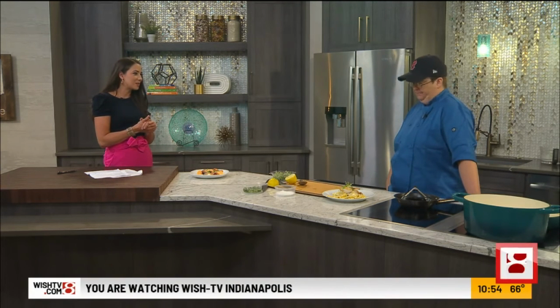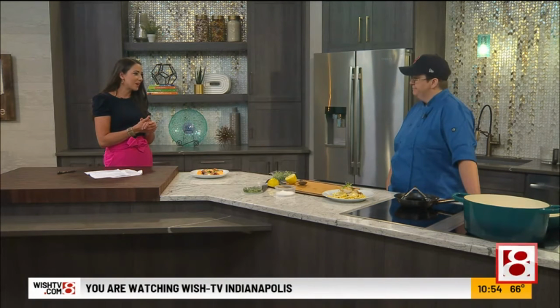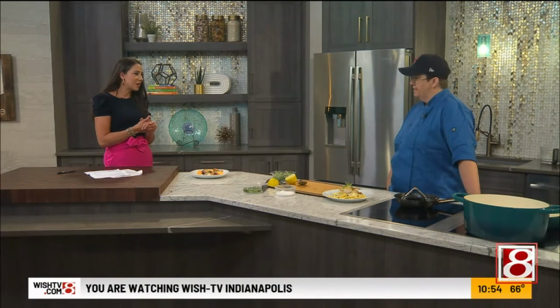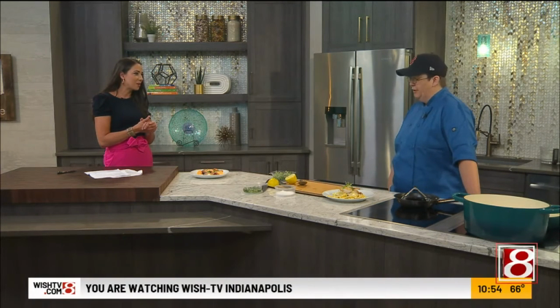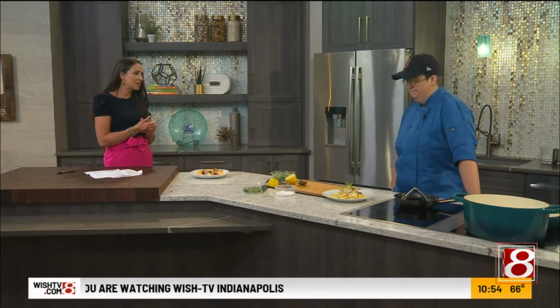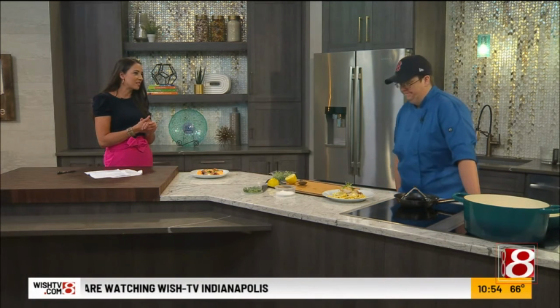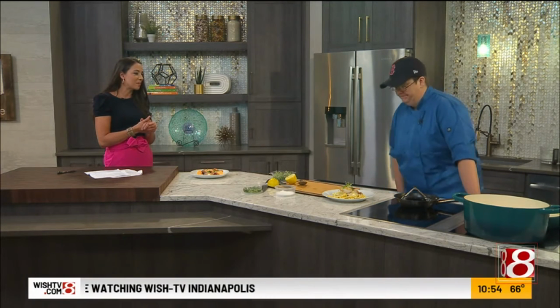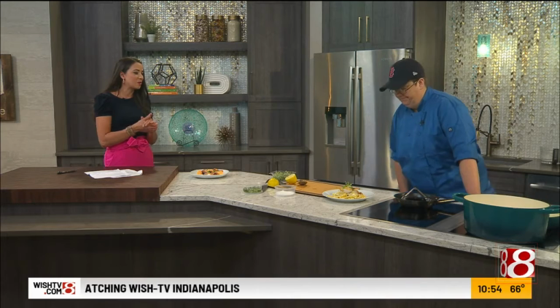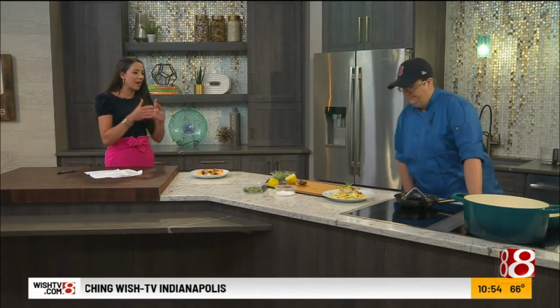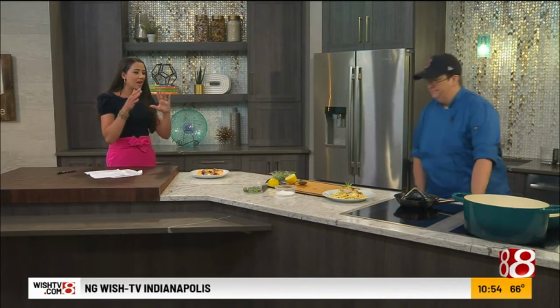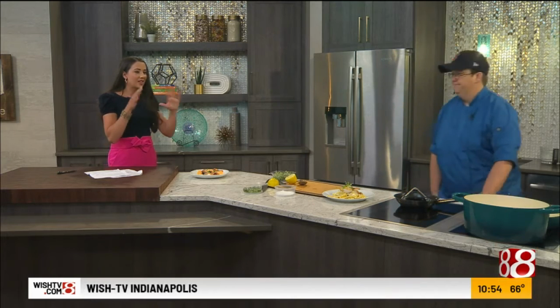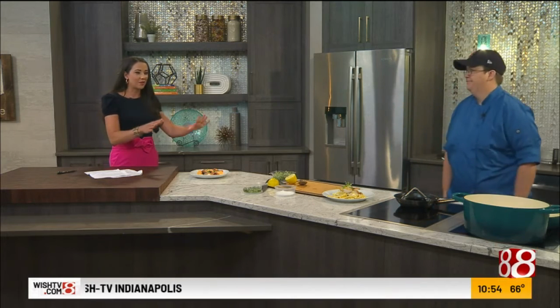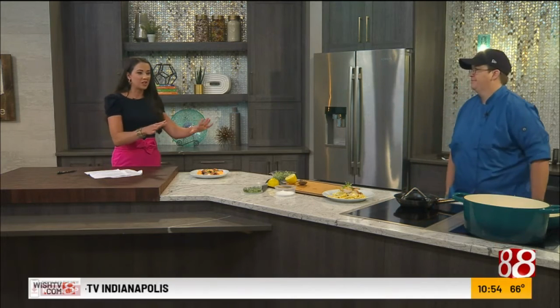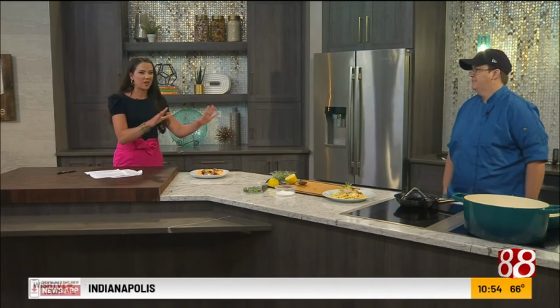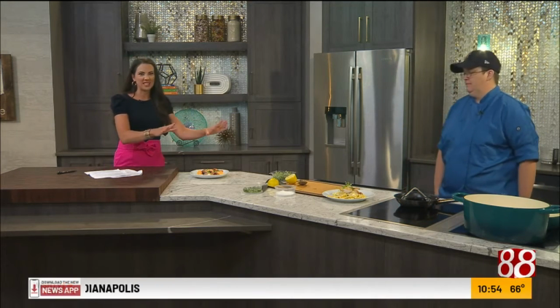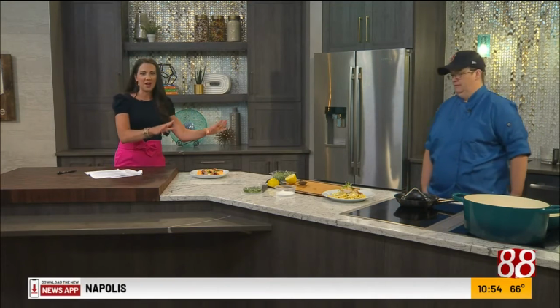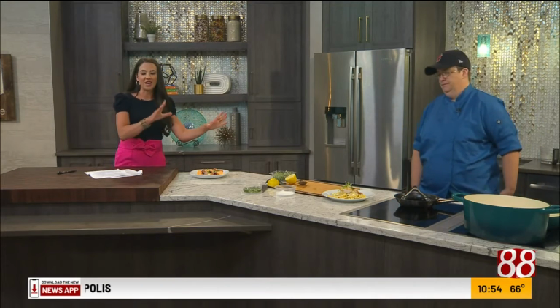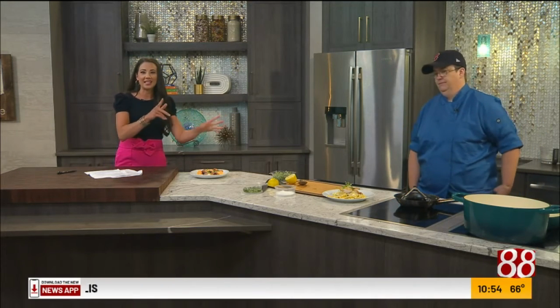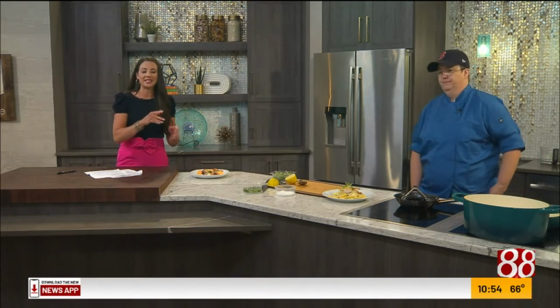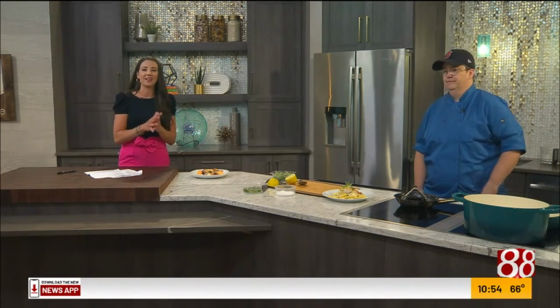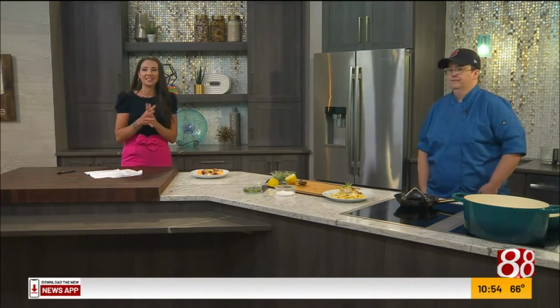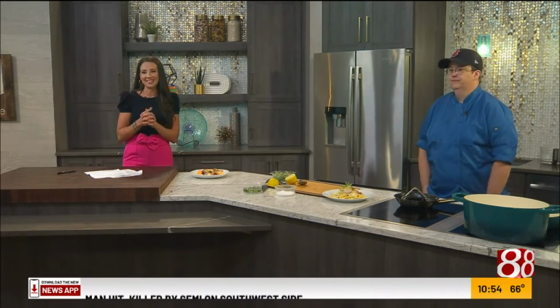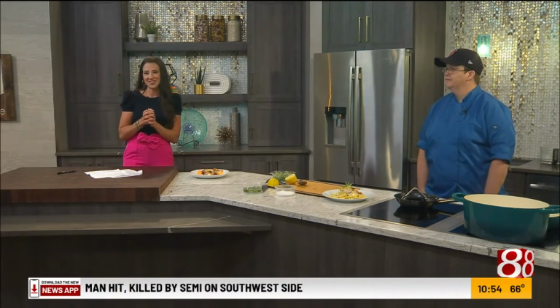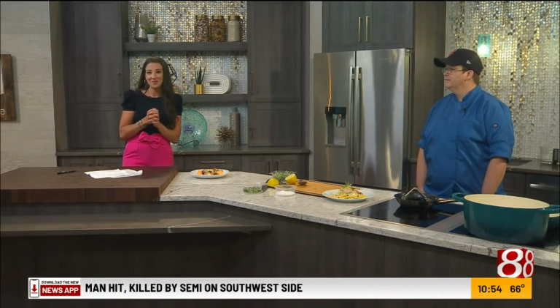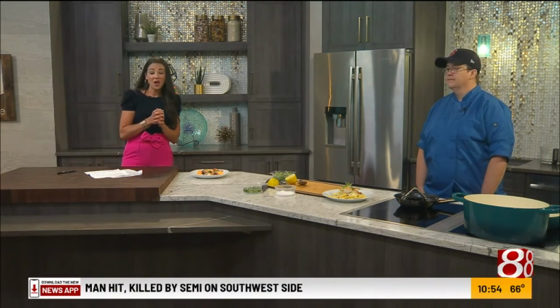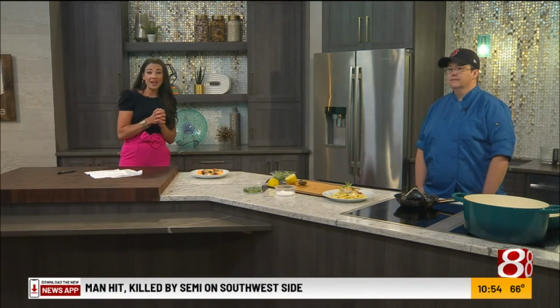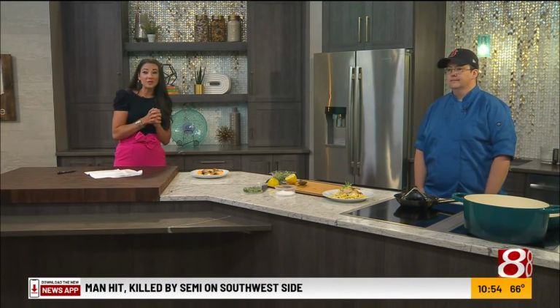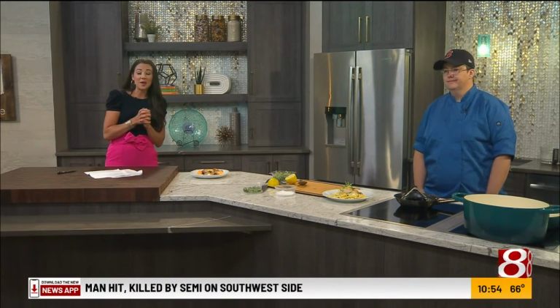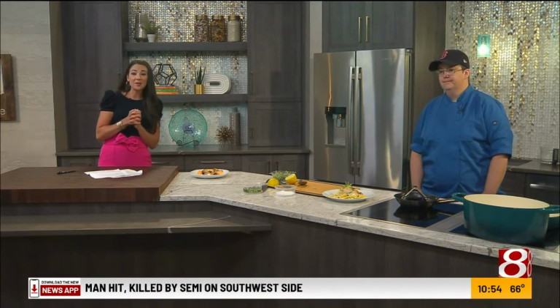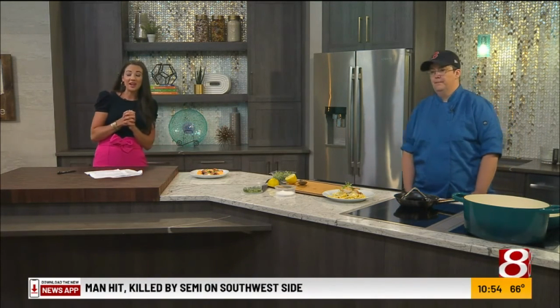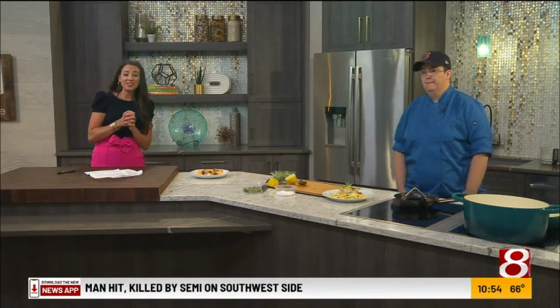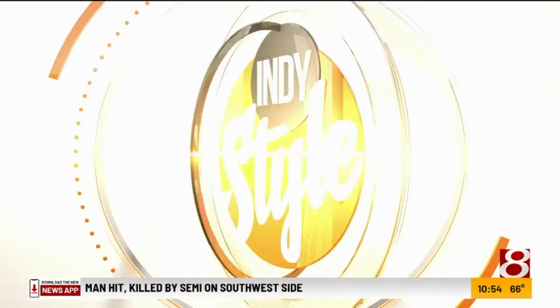Tracy, thank you so much. Thank you, appreciate your time. Of course — we'll have the information about this segment on IndyStyle.tv. We are back right after this.